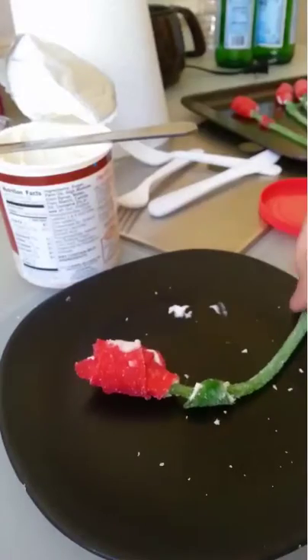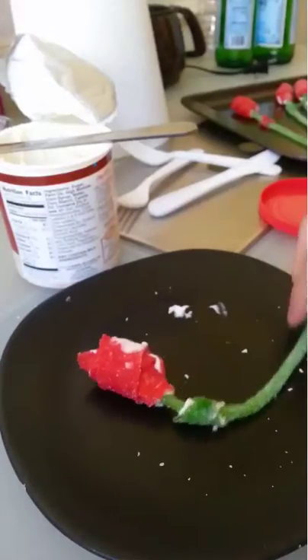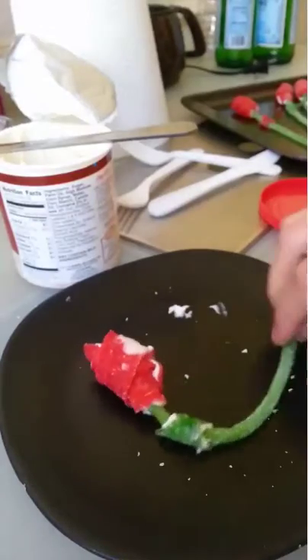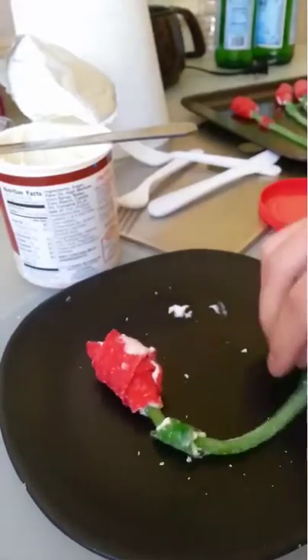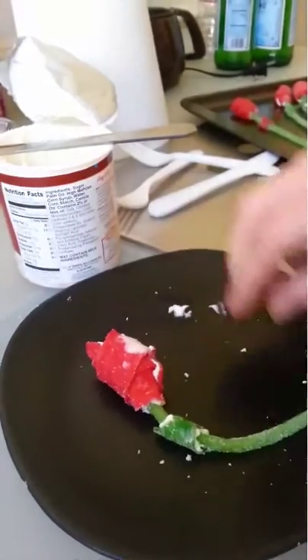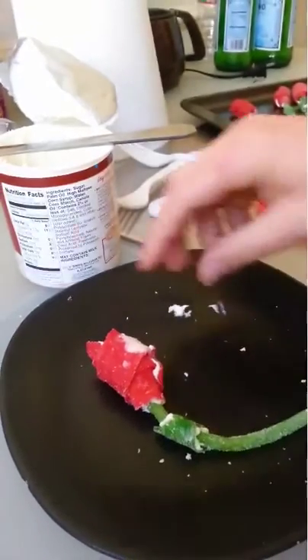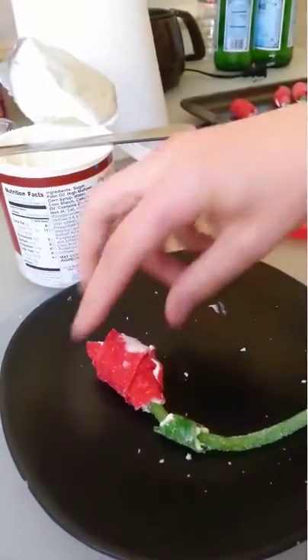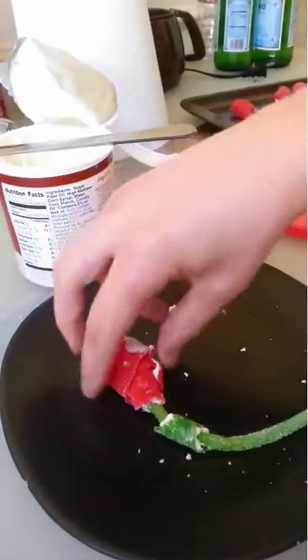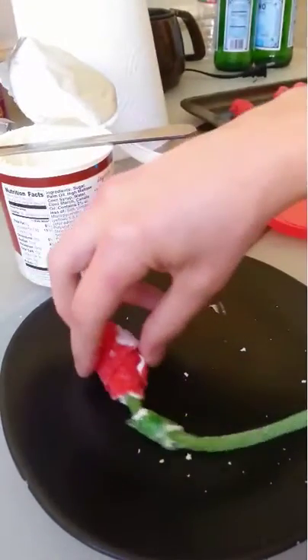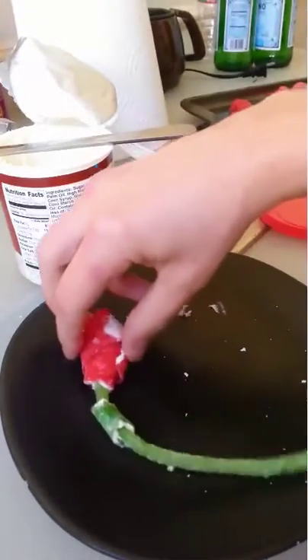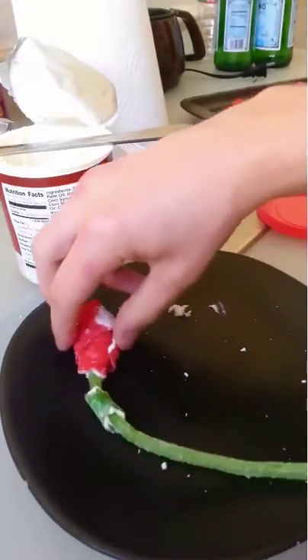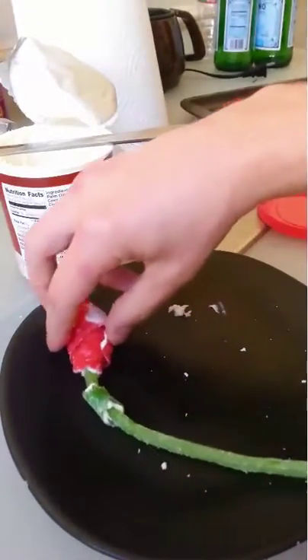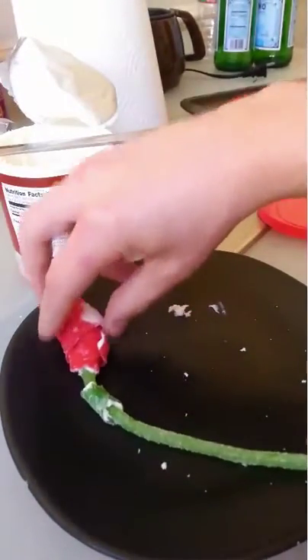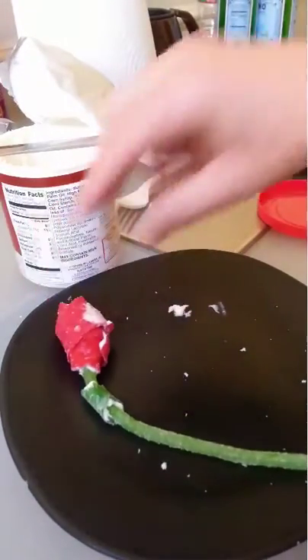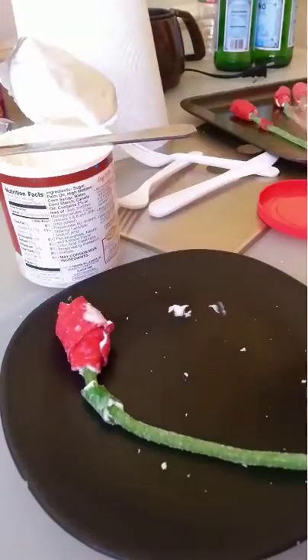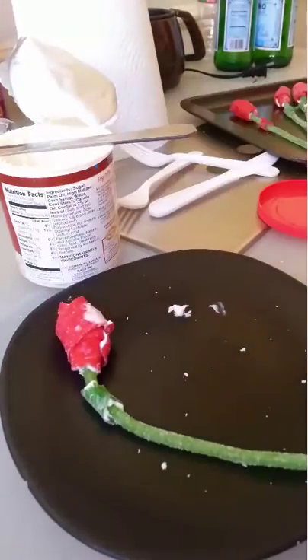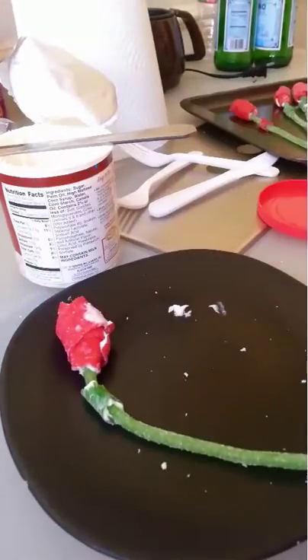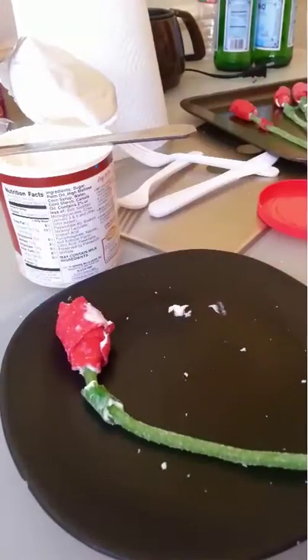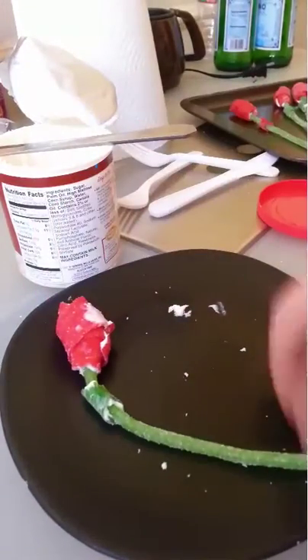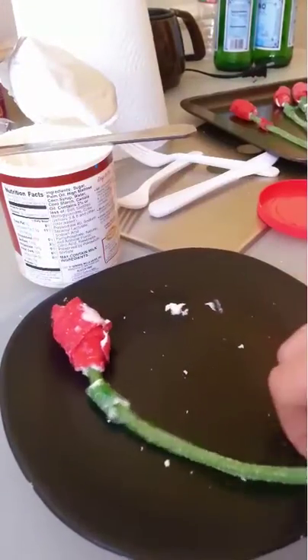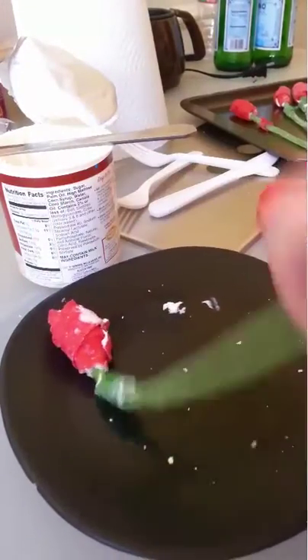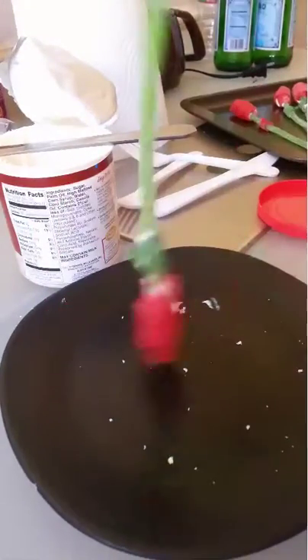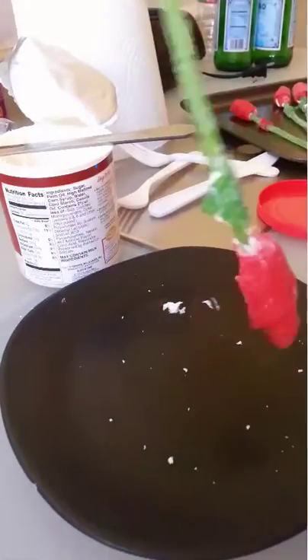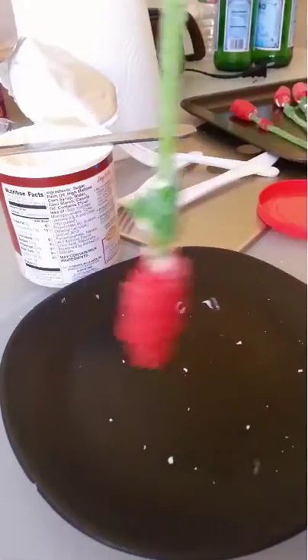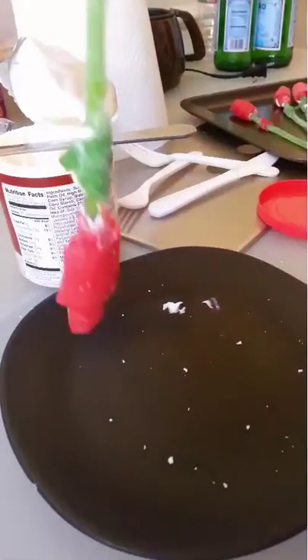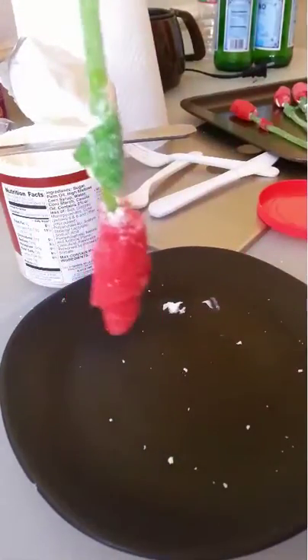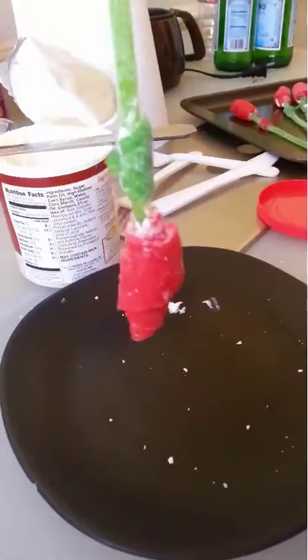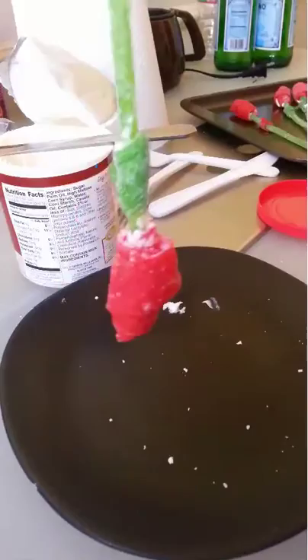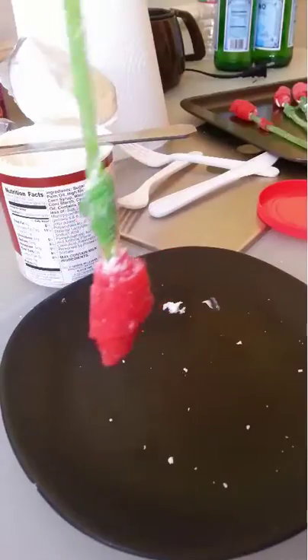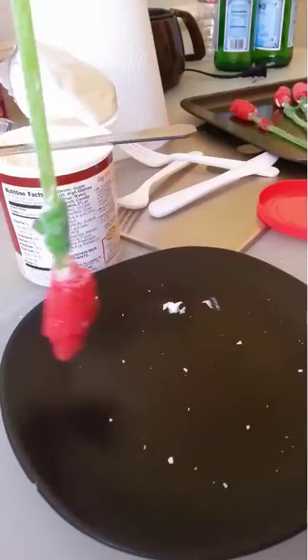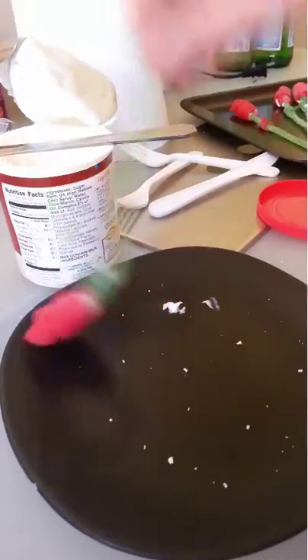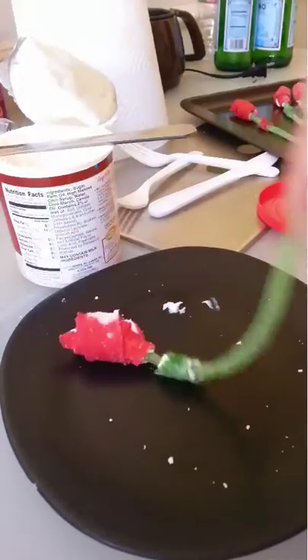And that's how we make the rose. You can lift them and they don't fall apart.